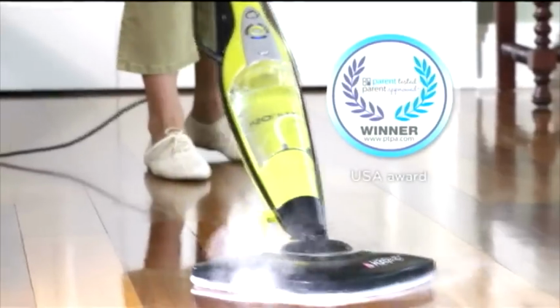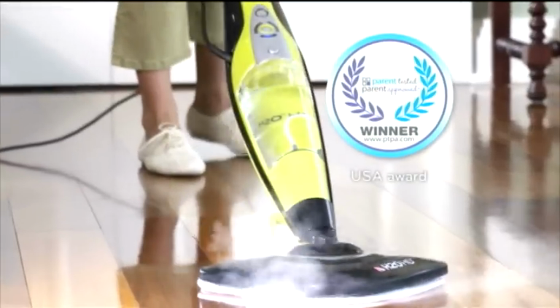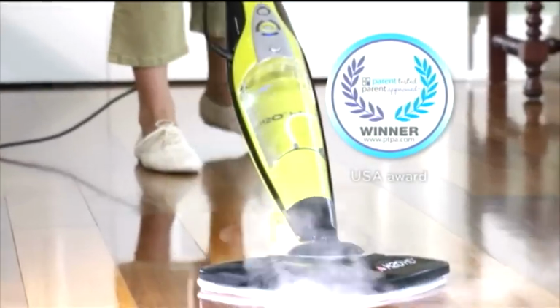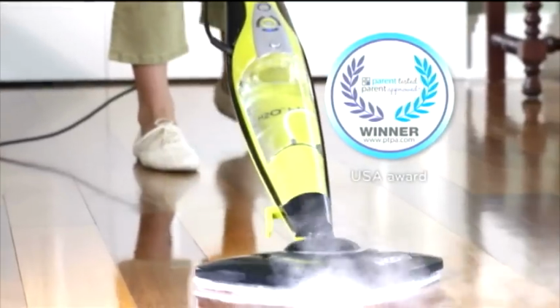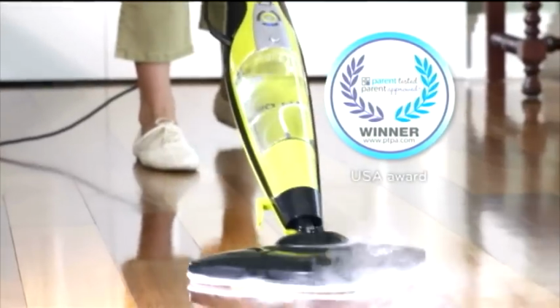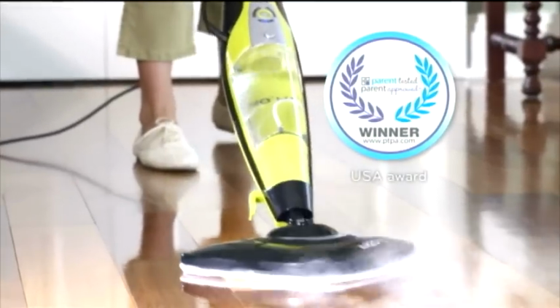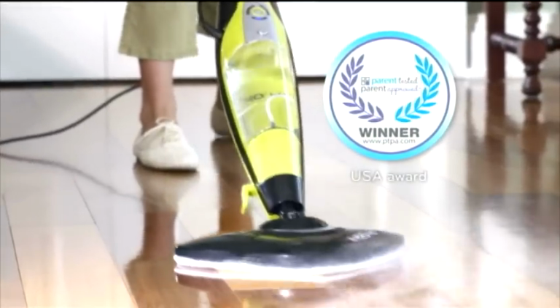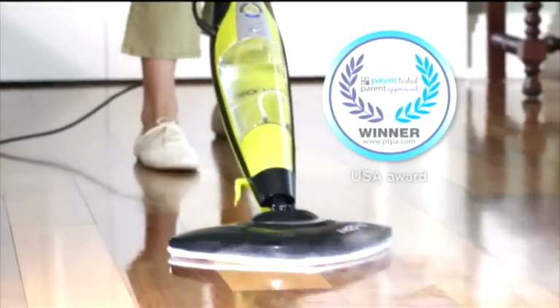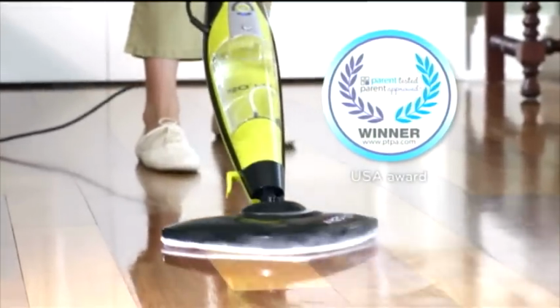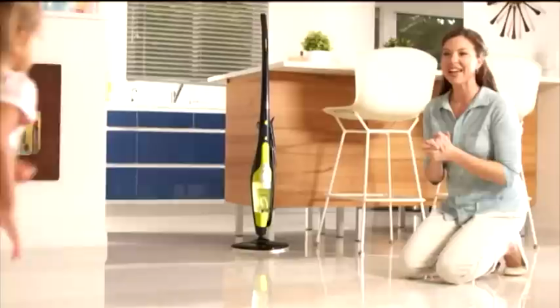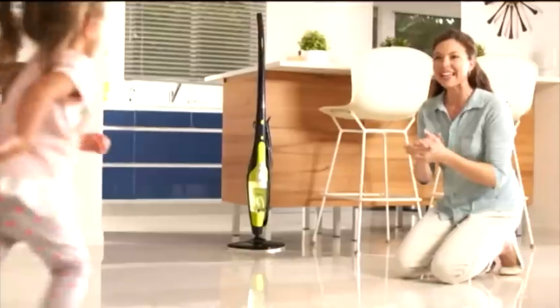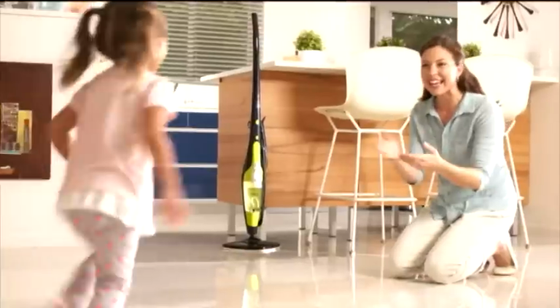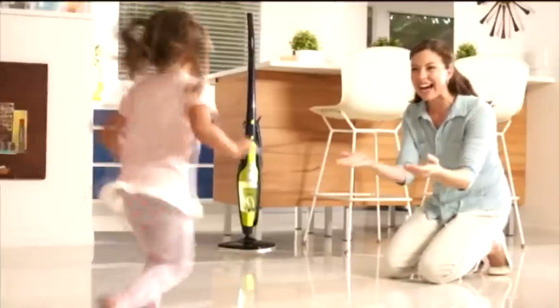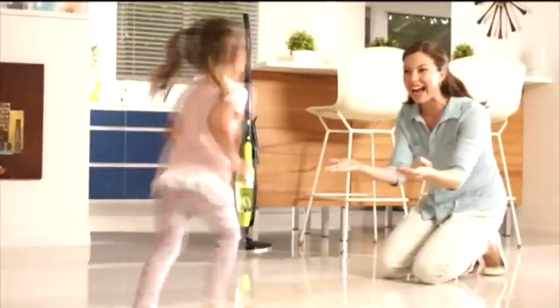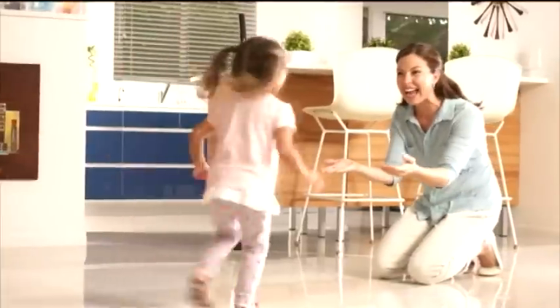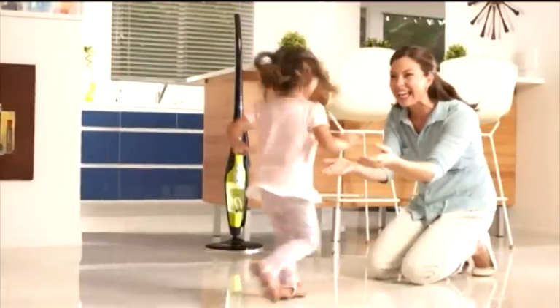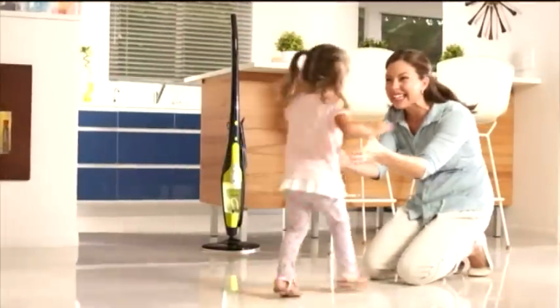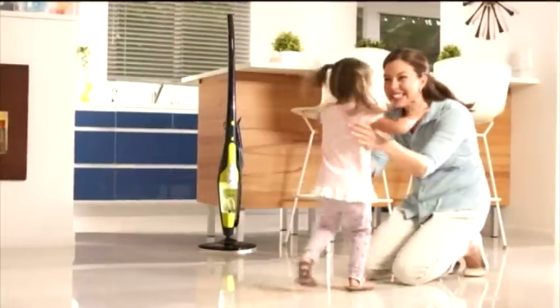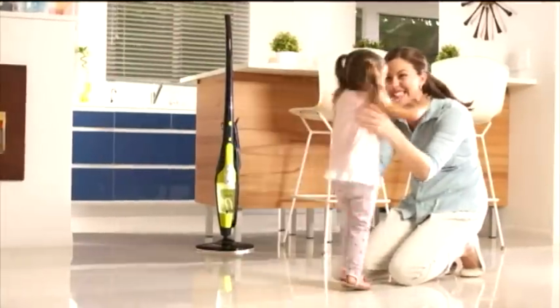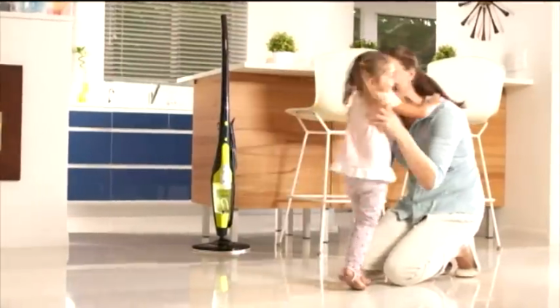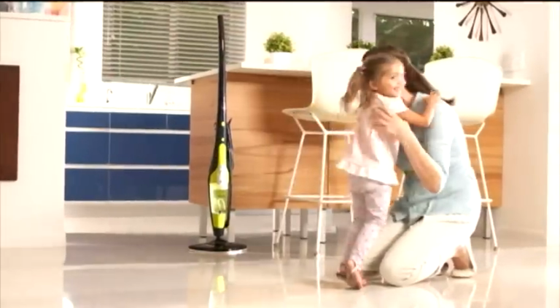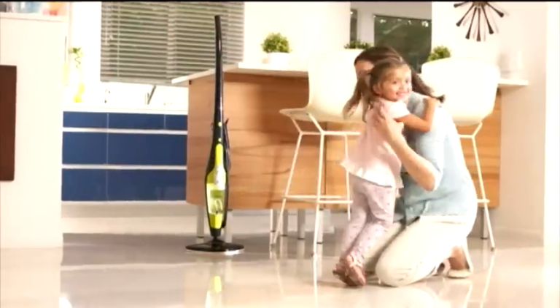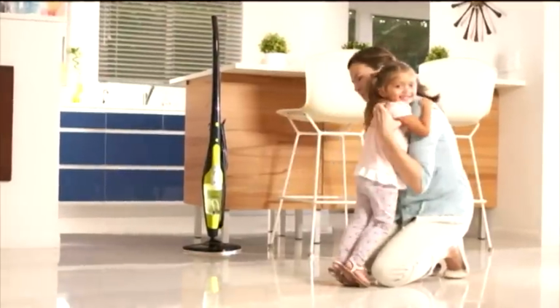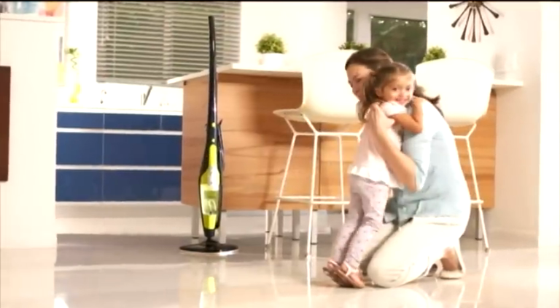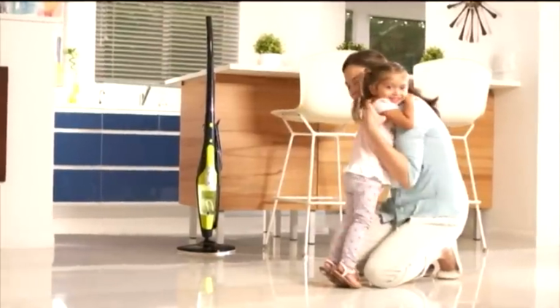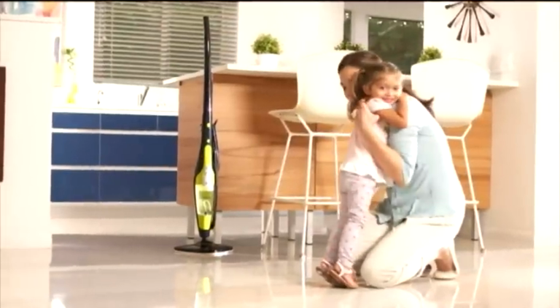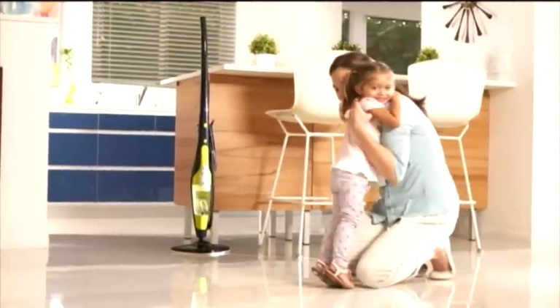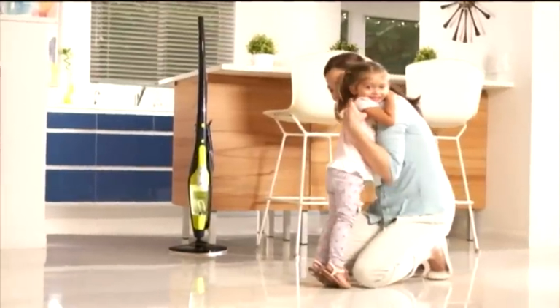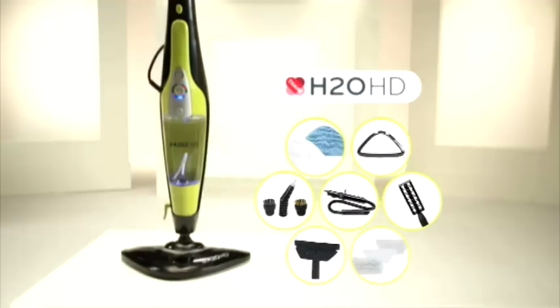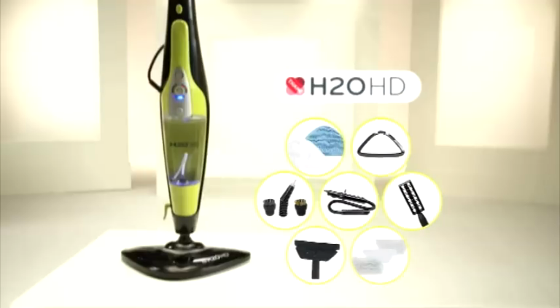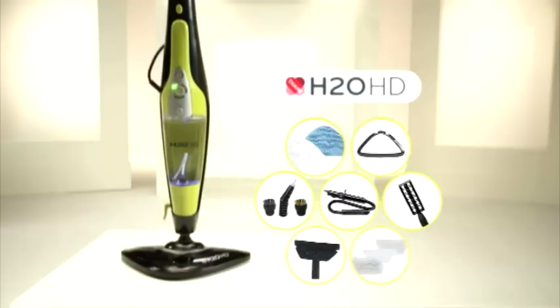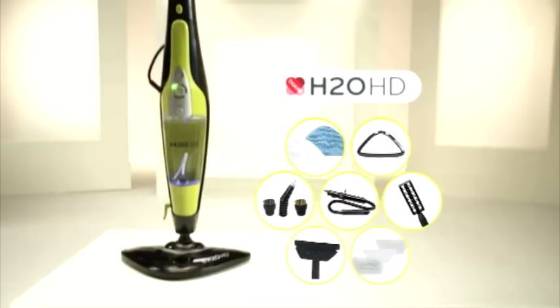The H2O HD is the smarter and safer way to clean and help sanitize. Get yours today.